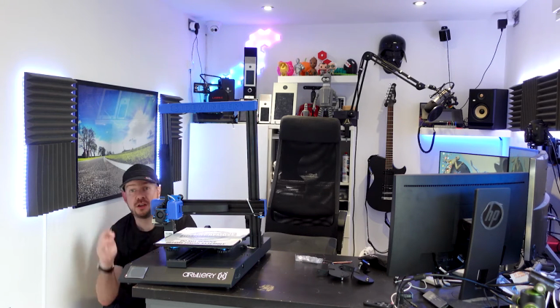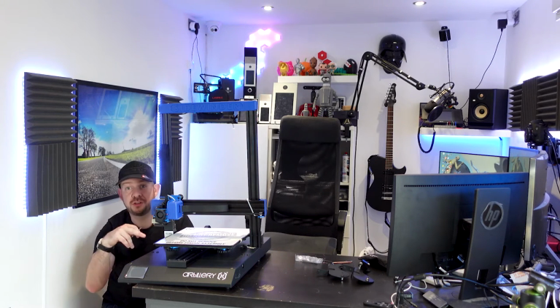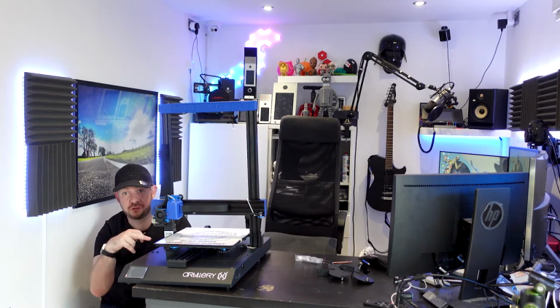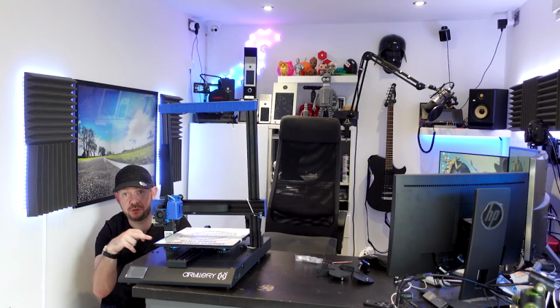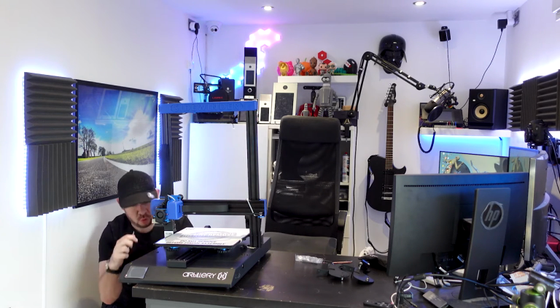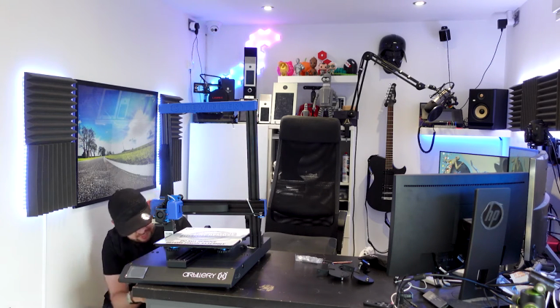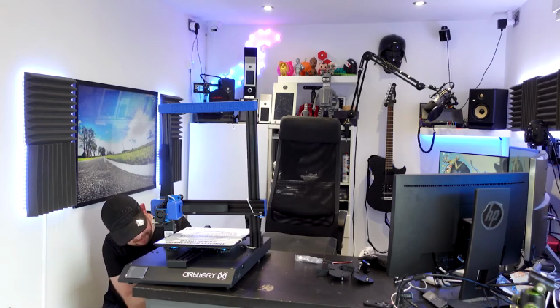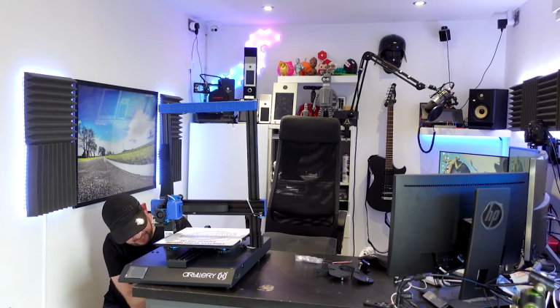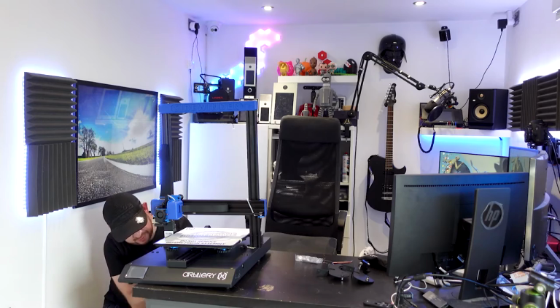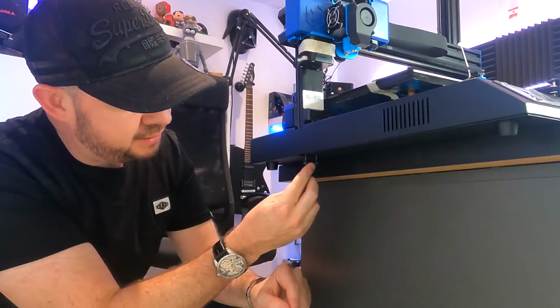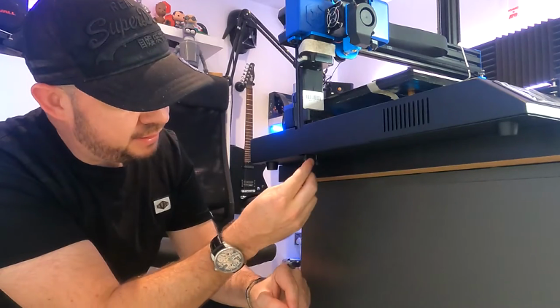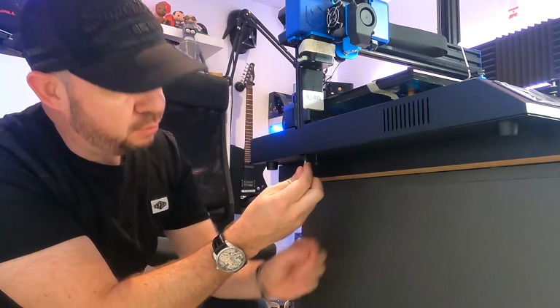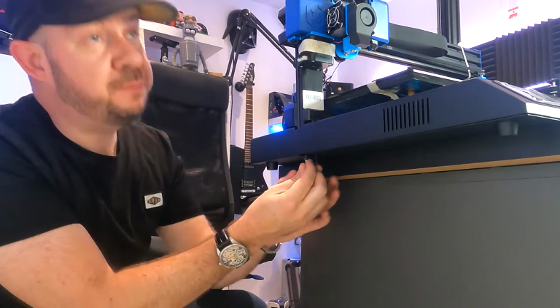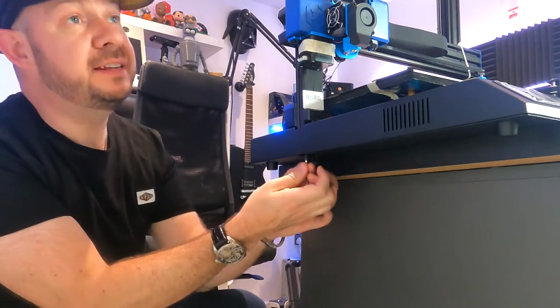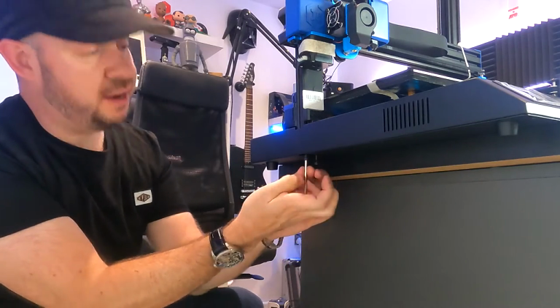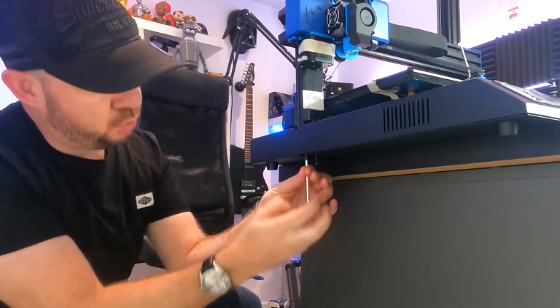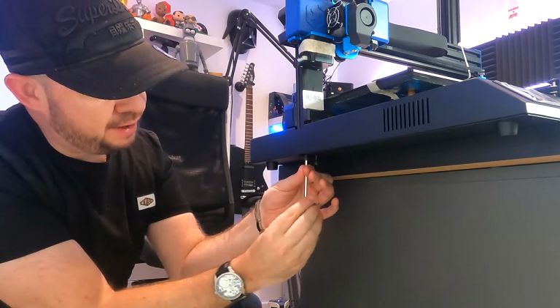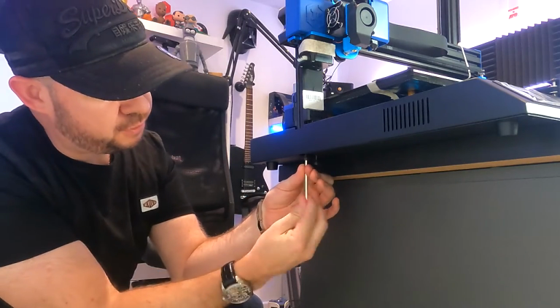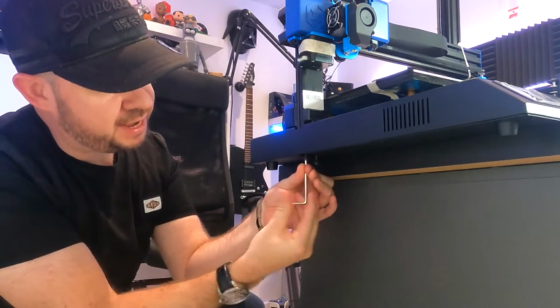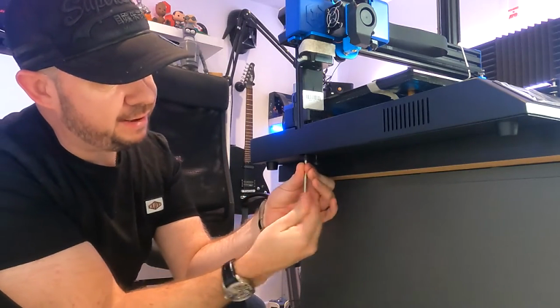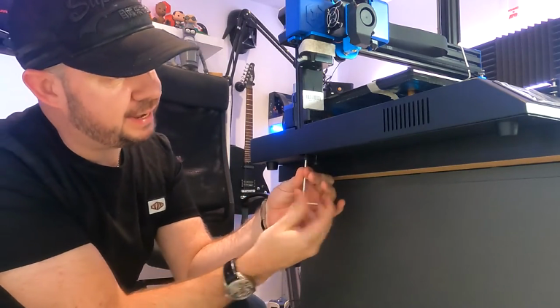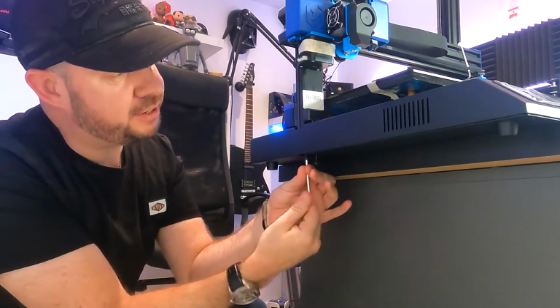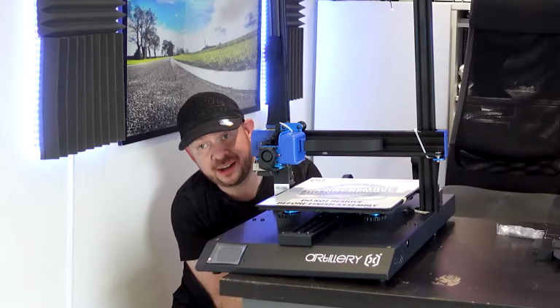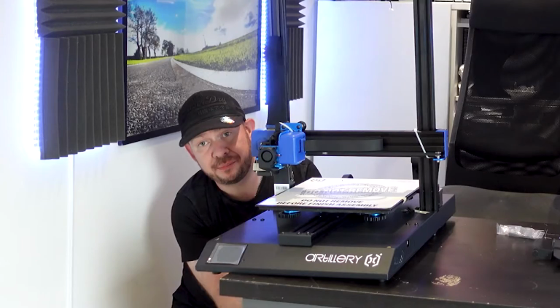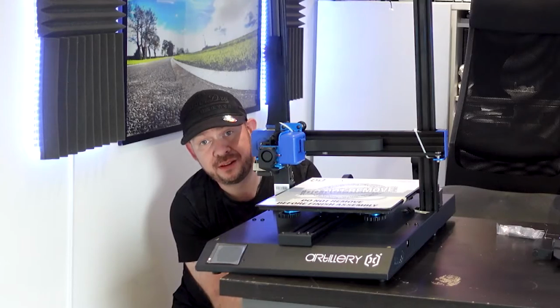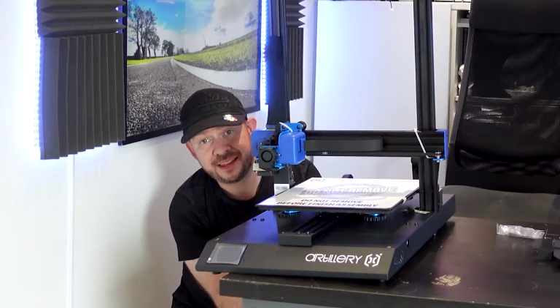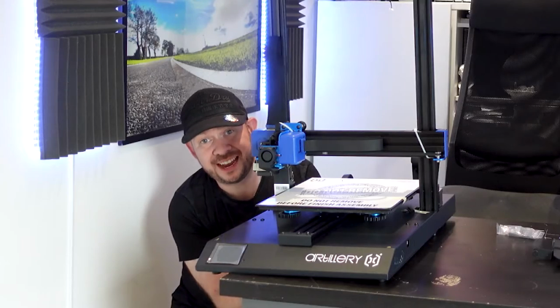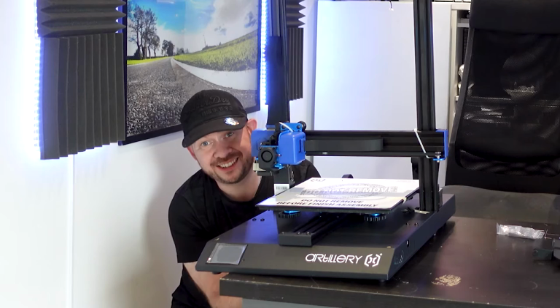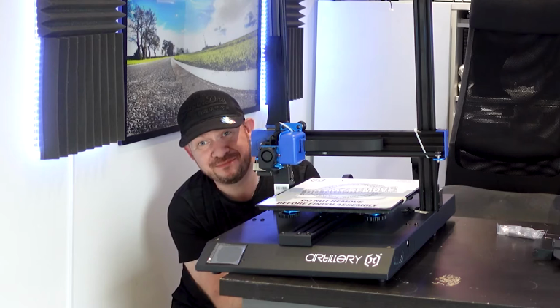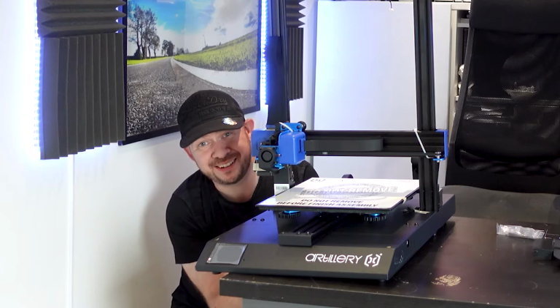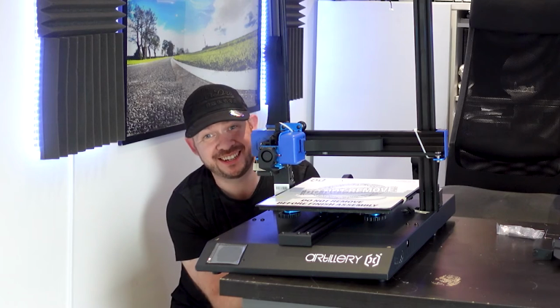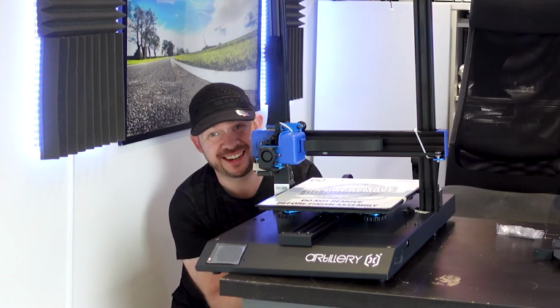So the screws are already in place — they're already pre-inserted. All you have to do is get your allen key and tighten it up. That's actually much easier. I like it!